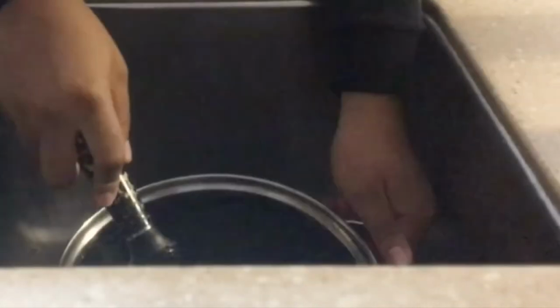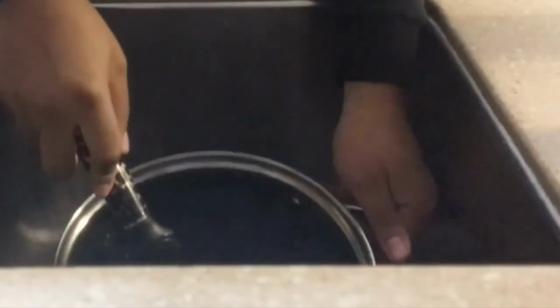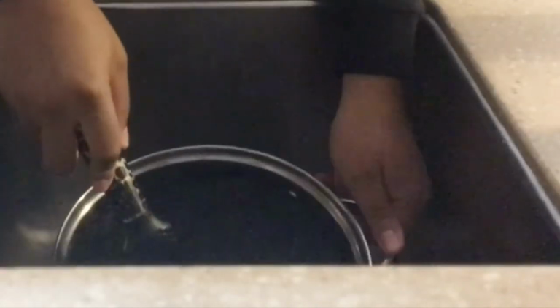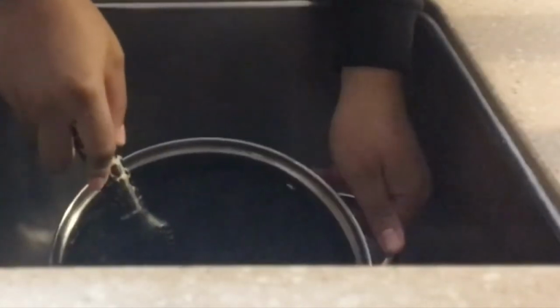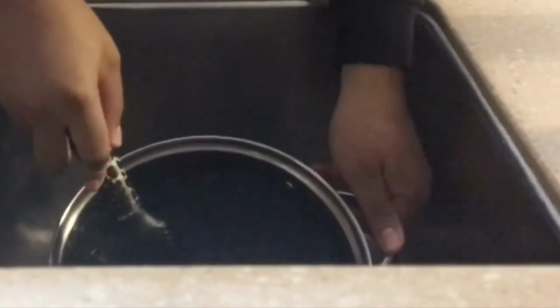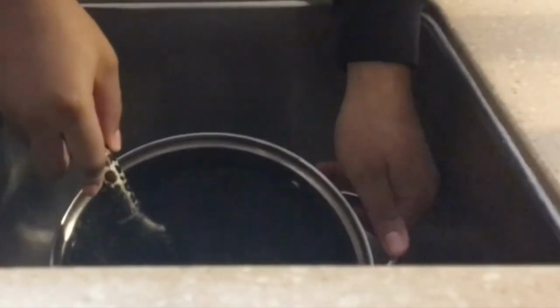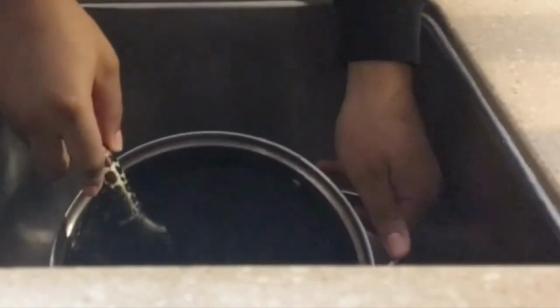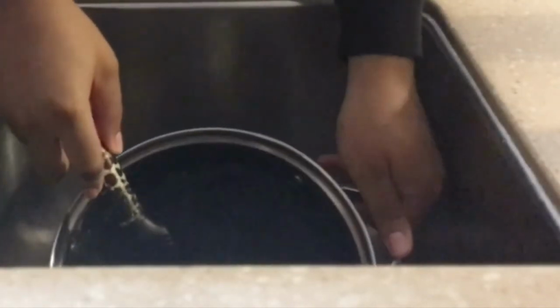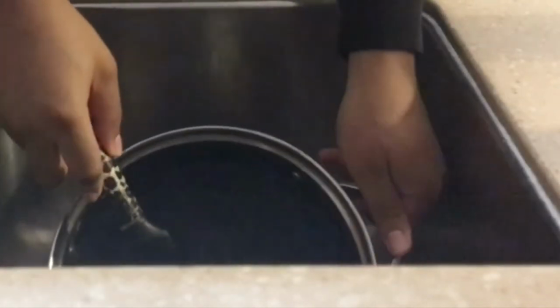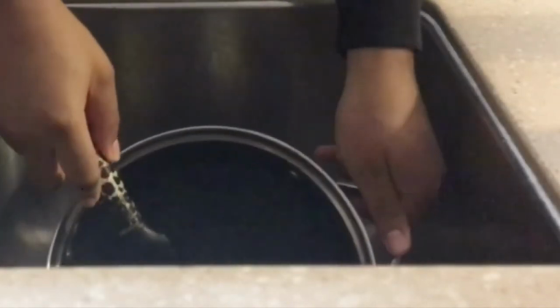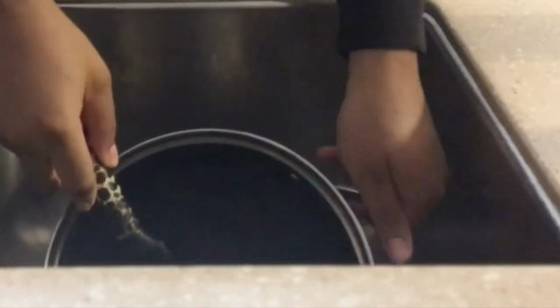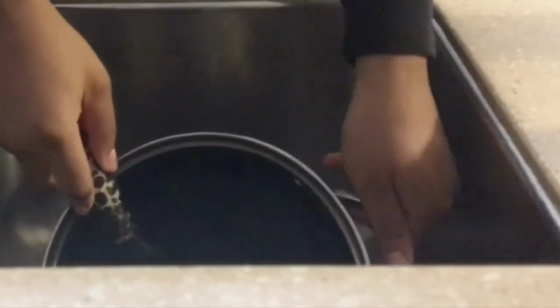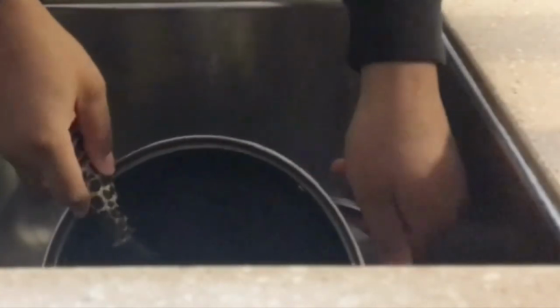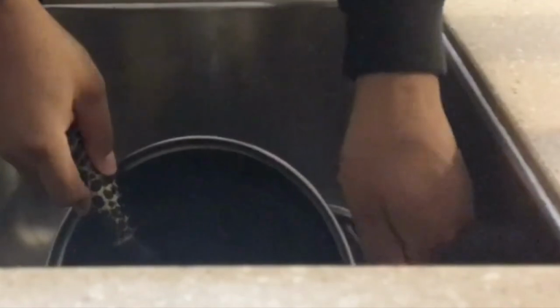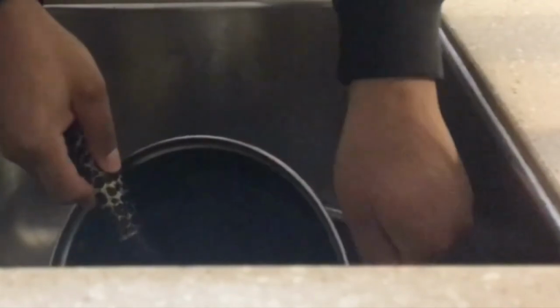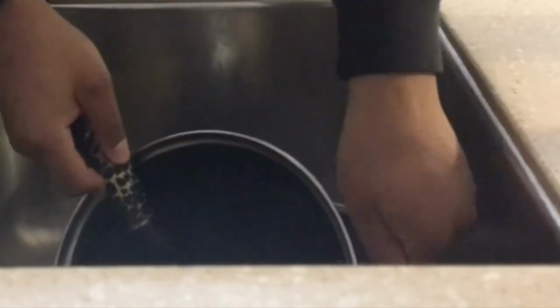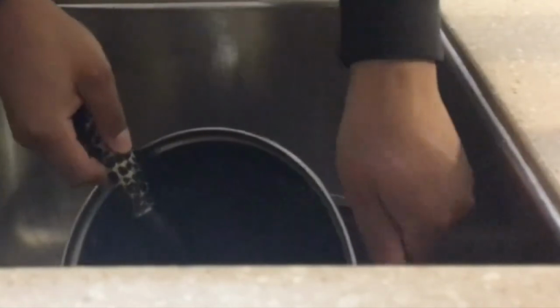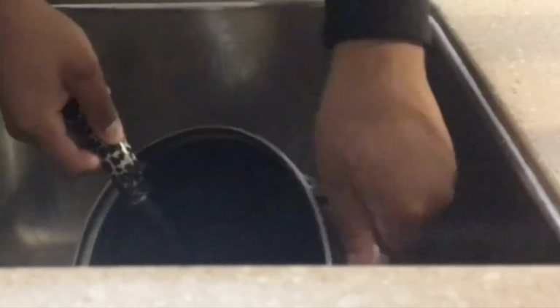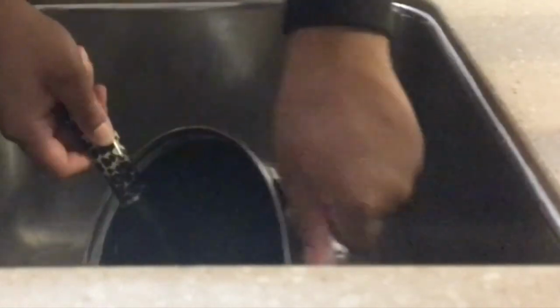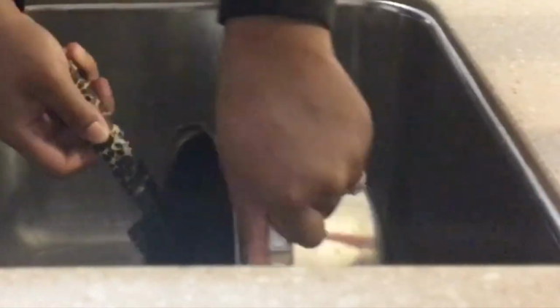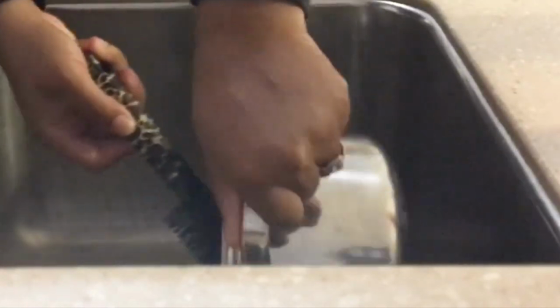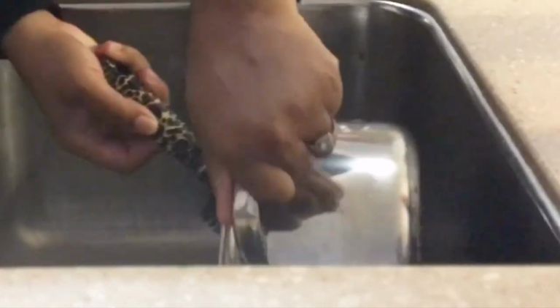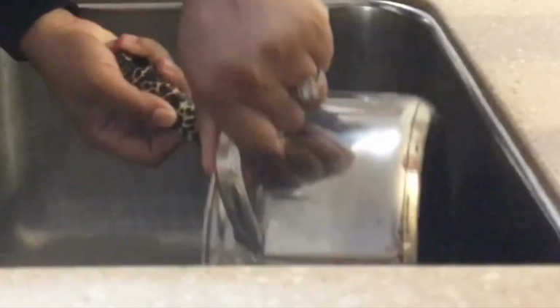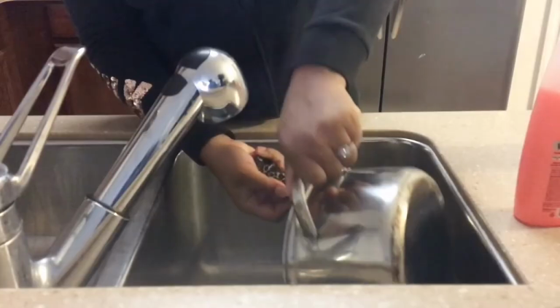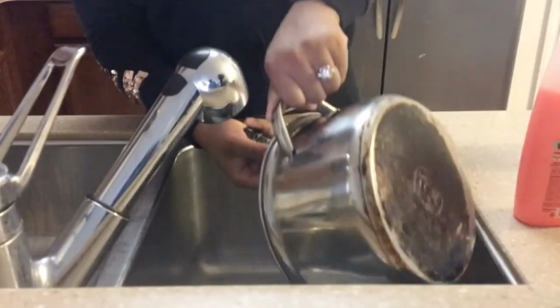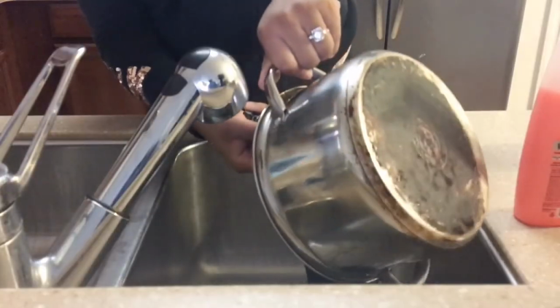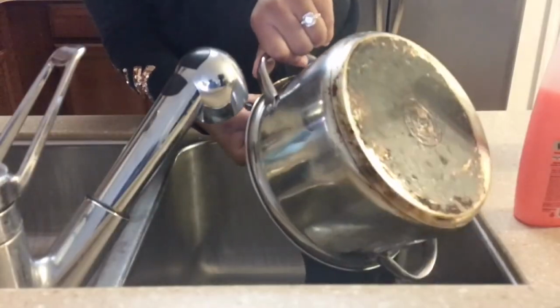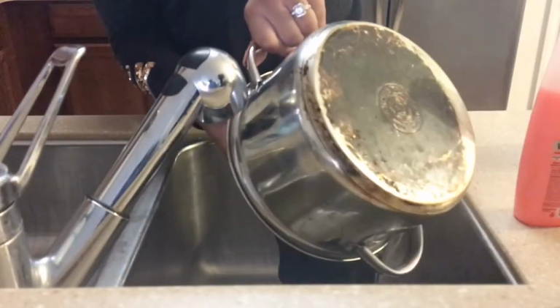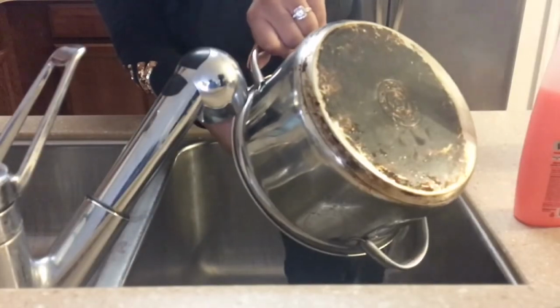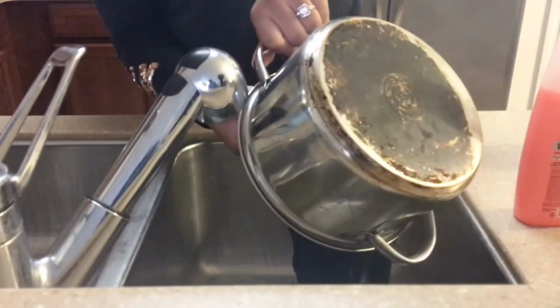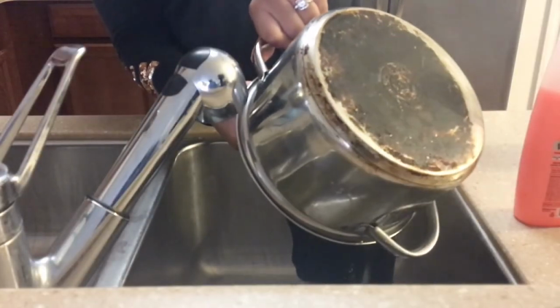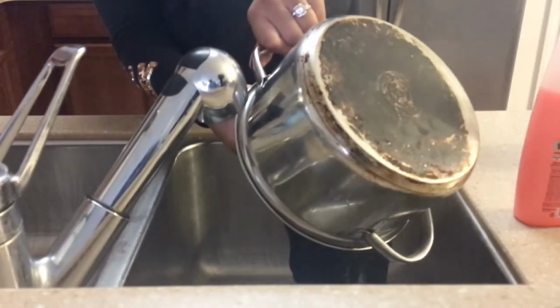Afterwards, run cool water over the wig so you won't burn yourself, then blow dry and style.